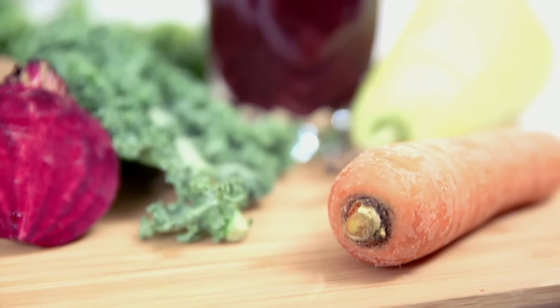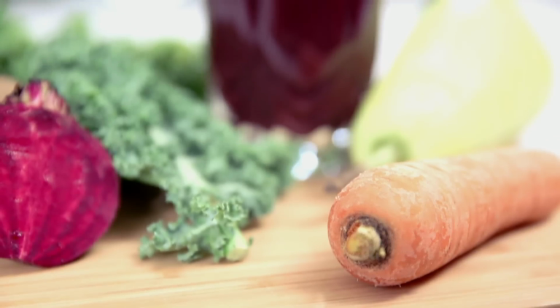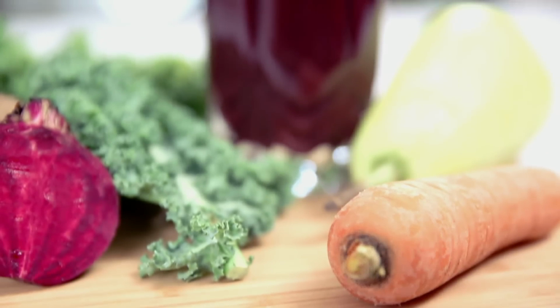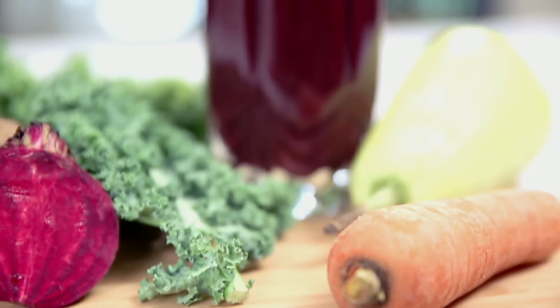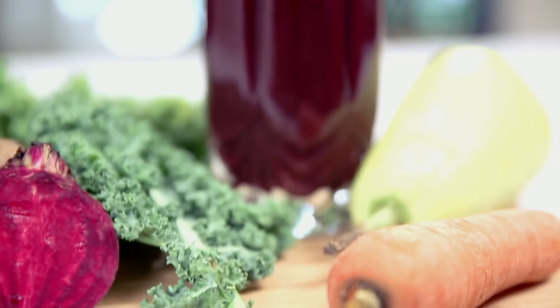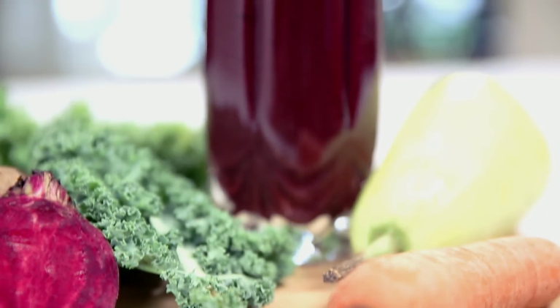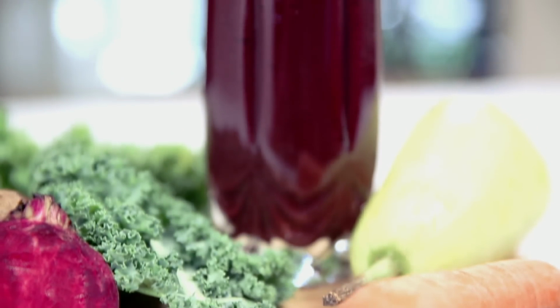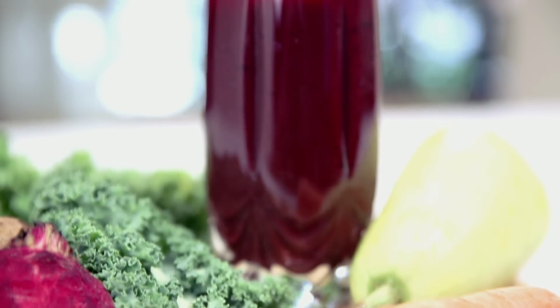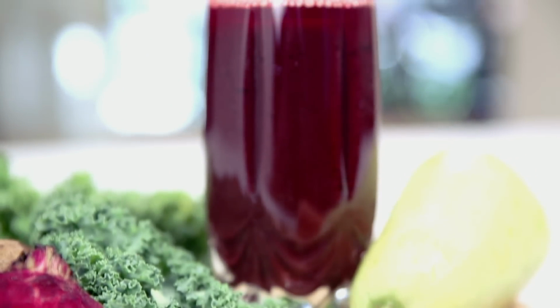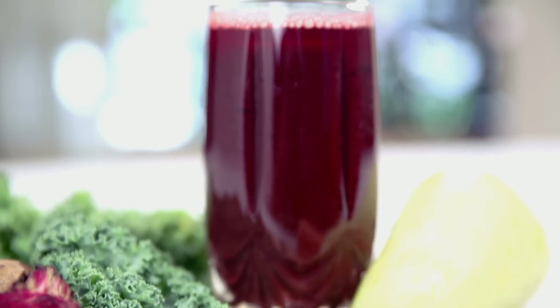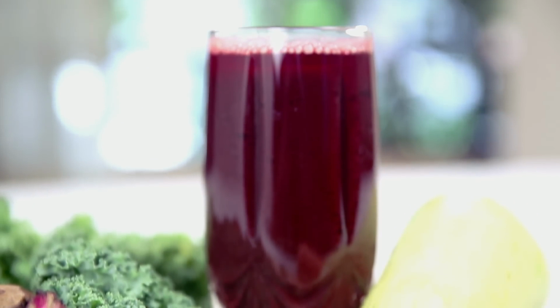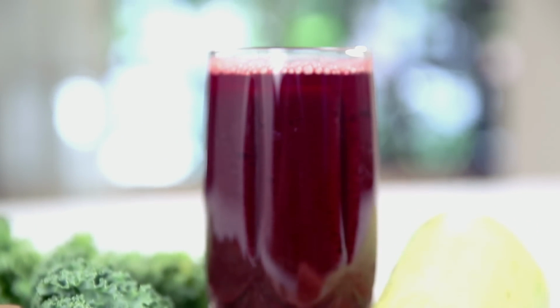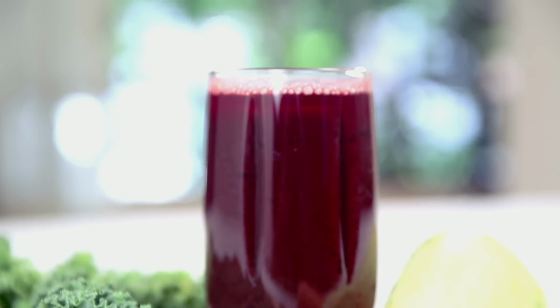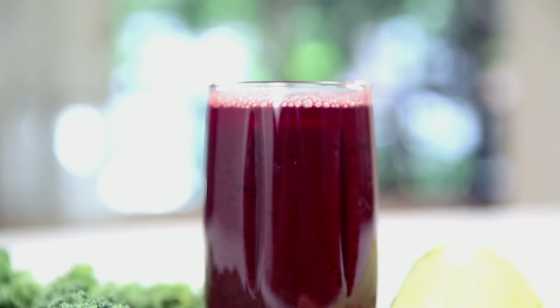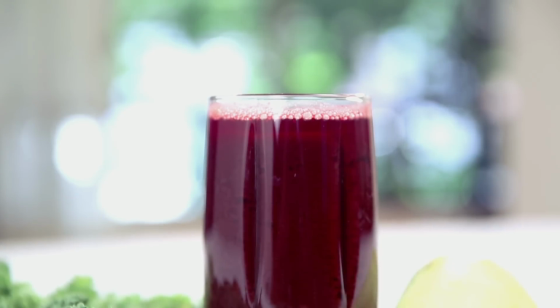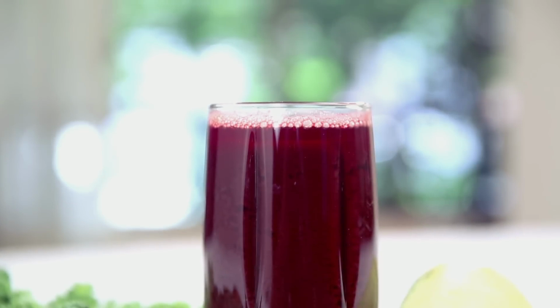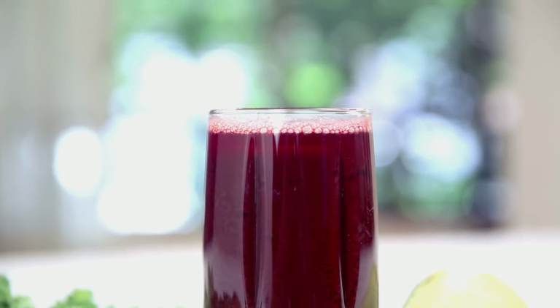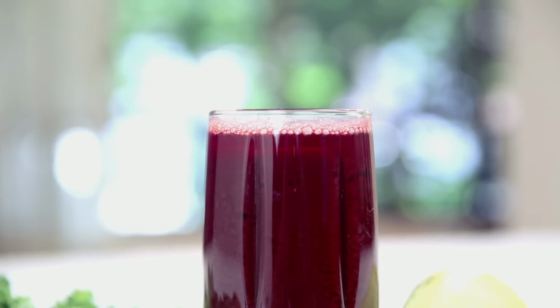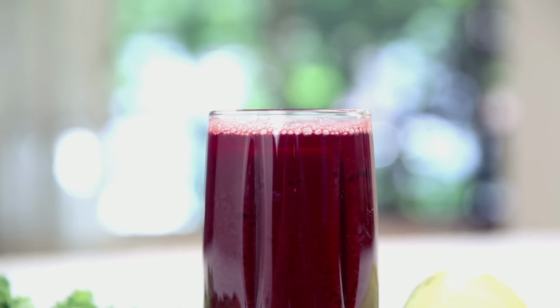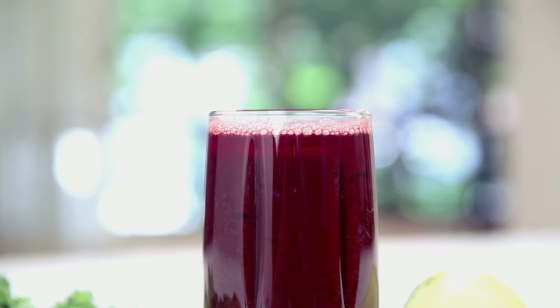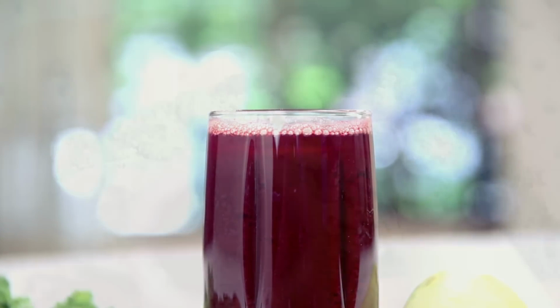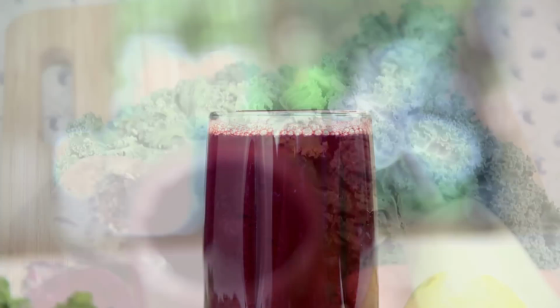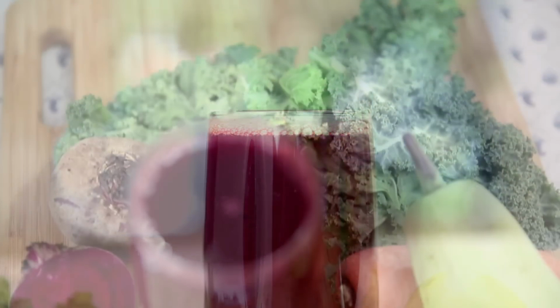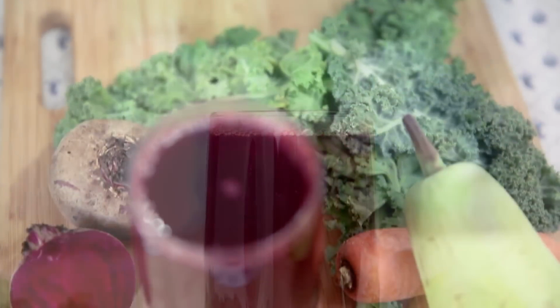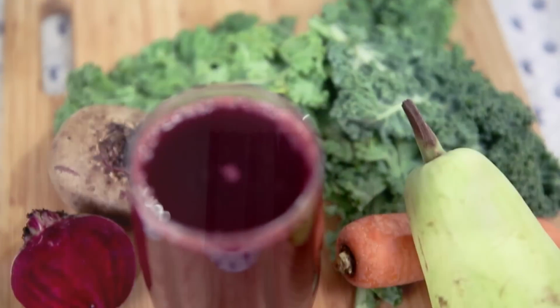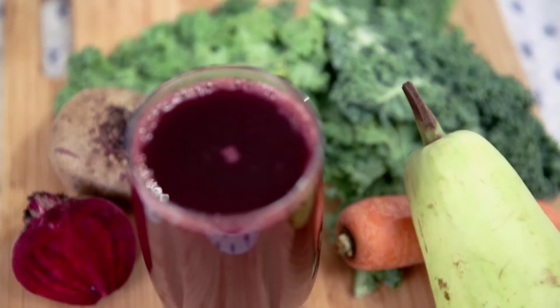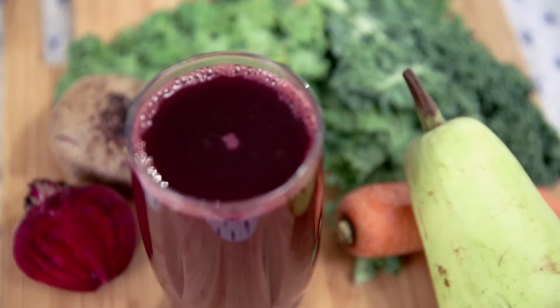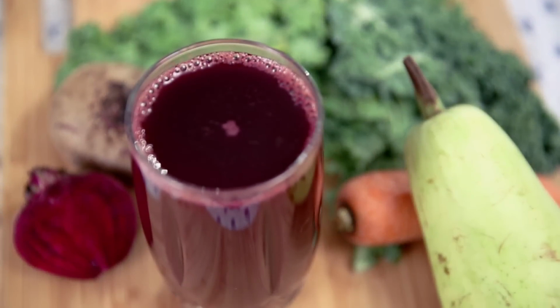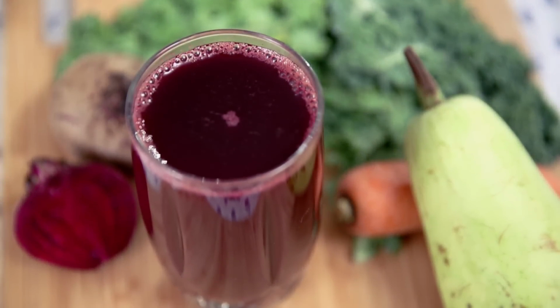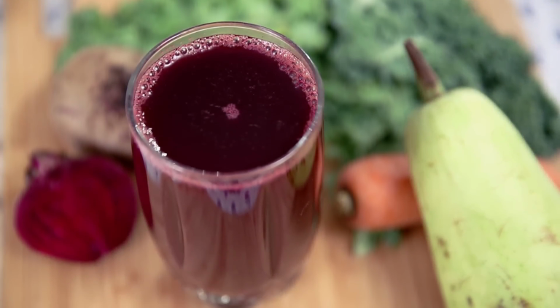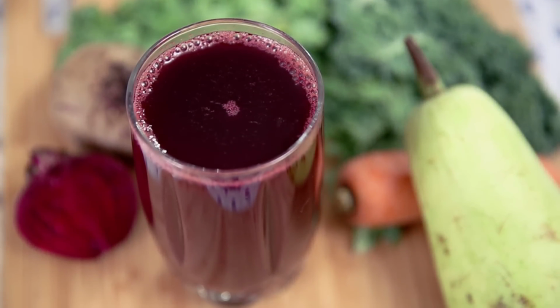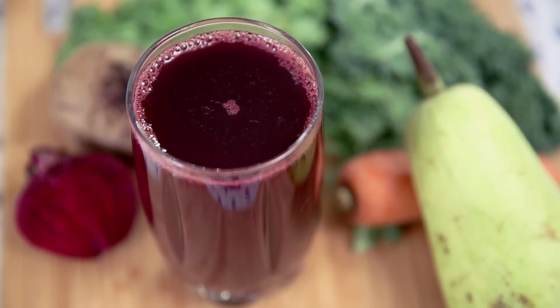This juice is a perfect combination of health and taste. The leafy vegetables are ideal for weight management. Carrots are rich in Vitamins, and the Beetroot helps in blood circulation.